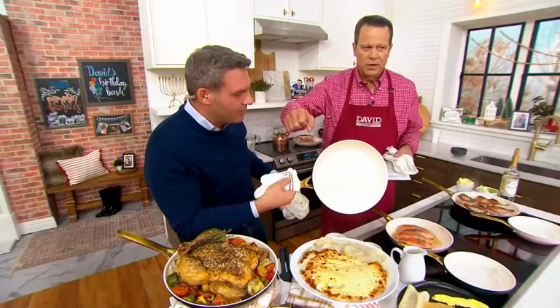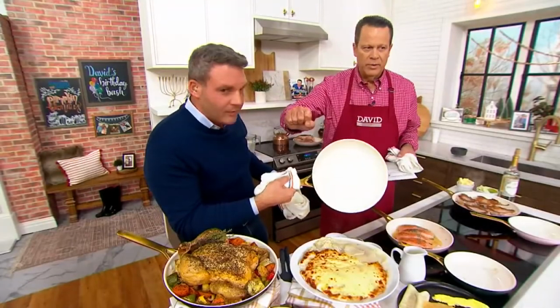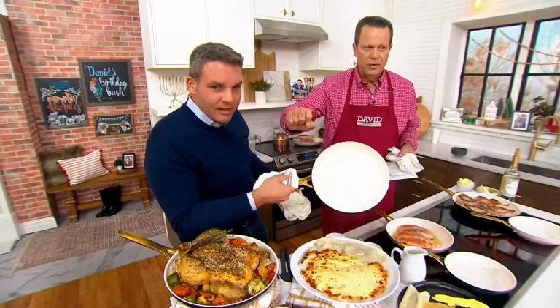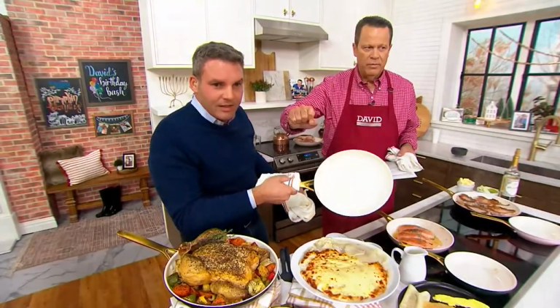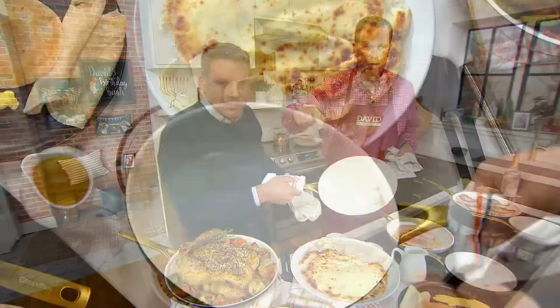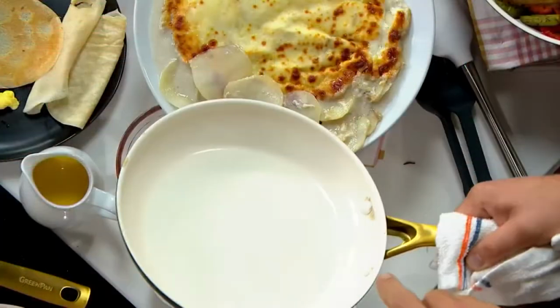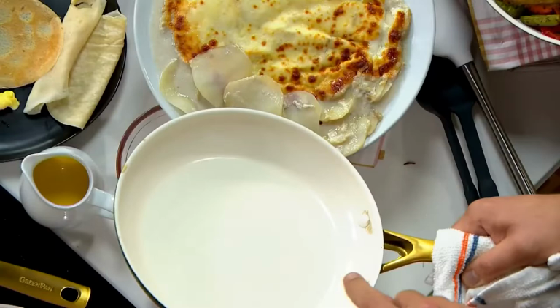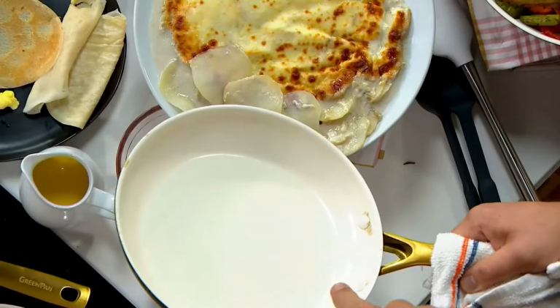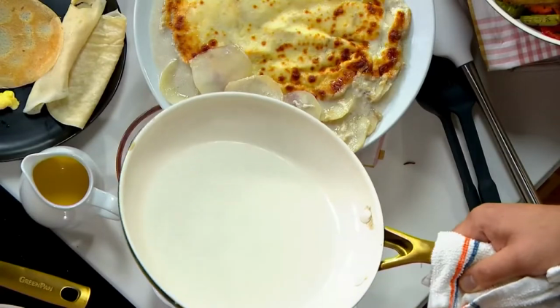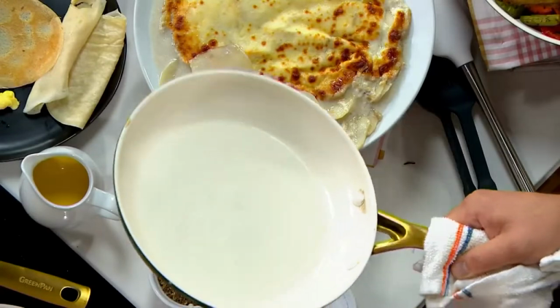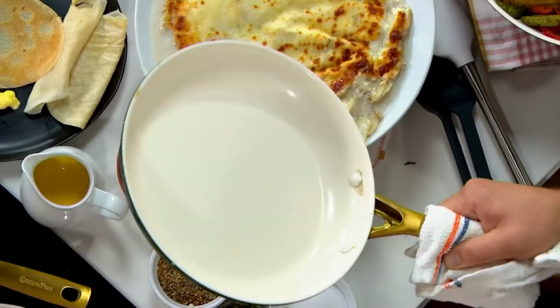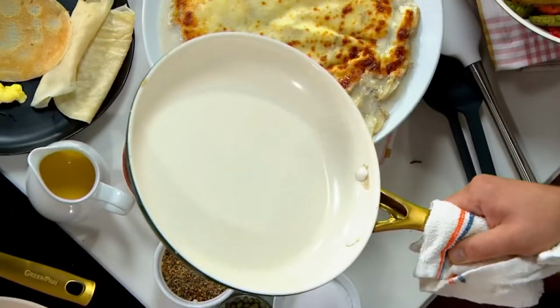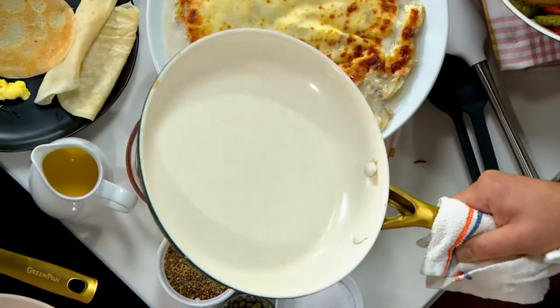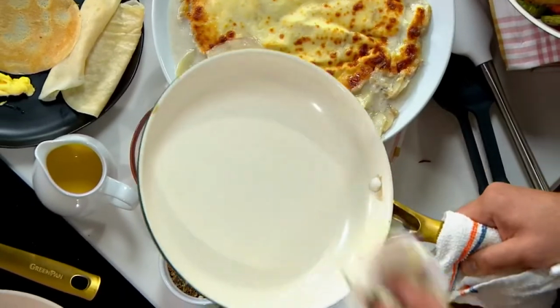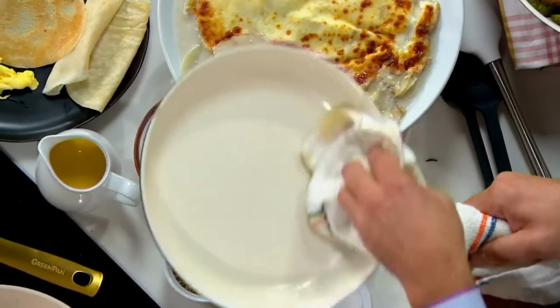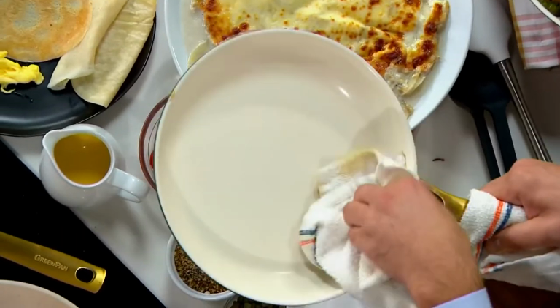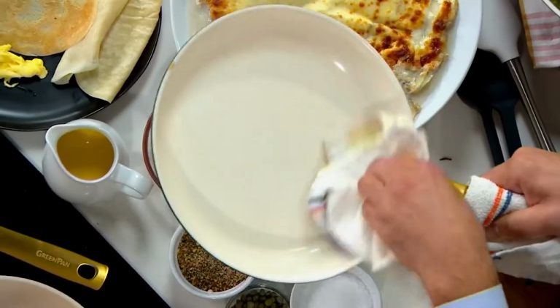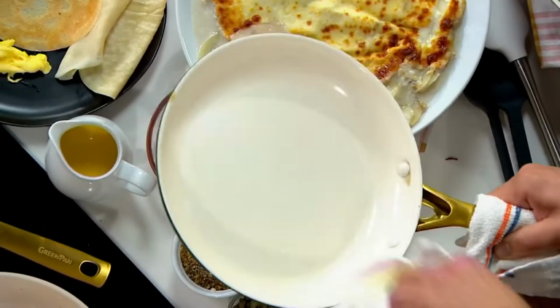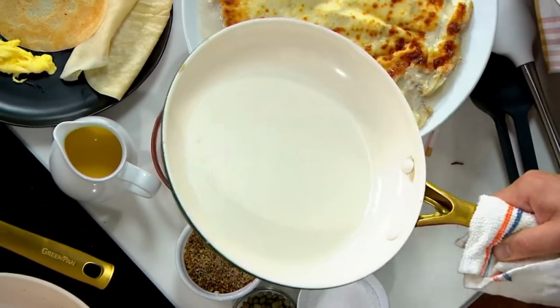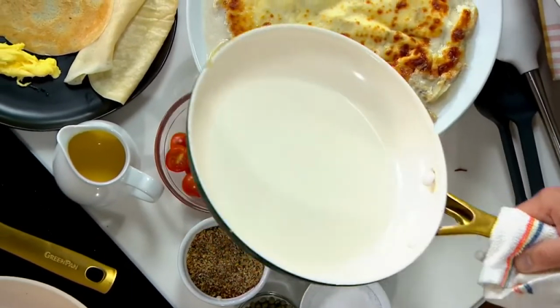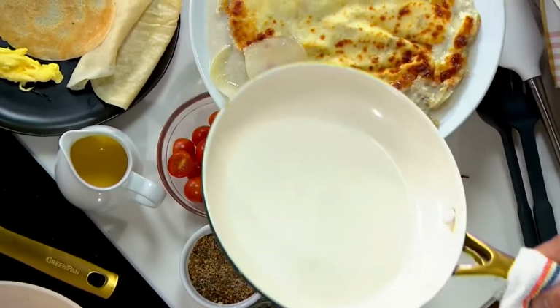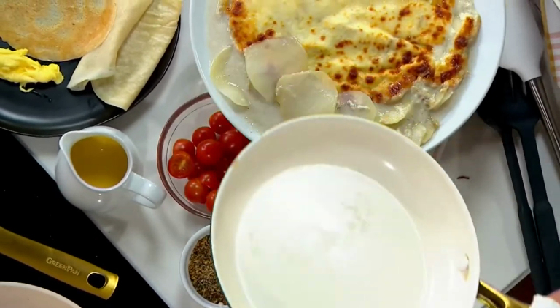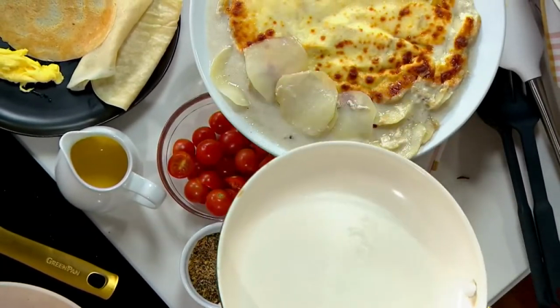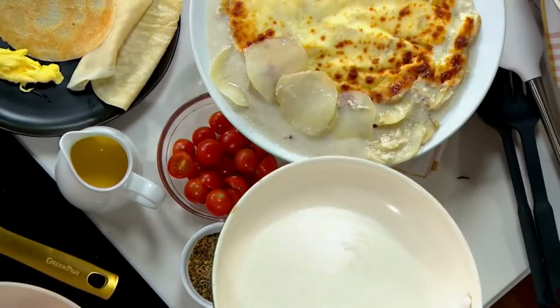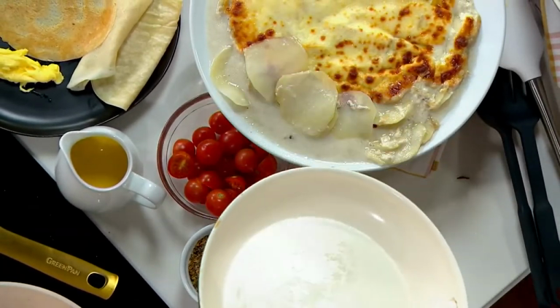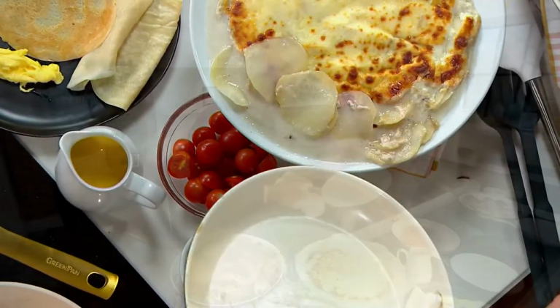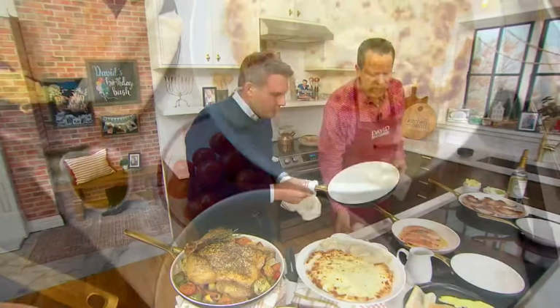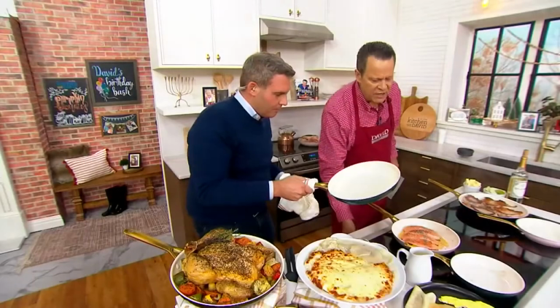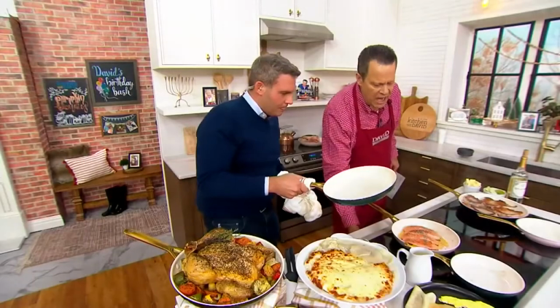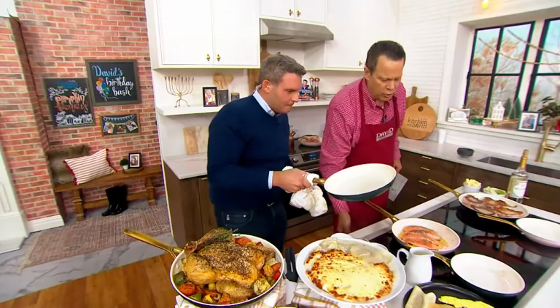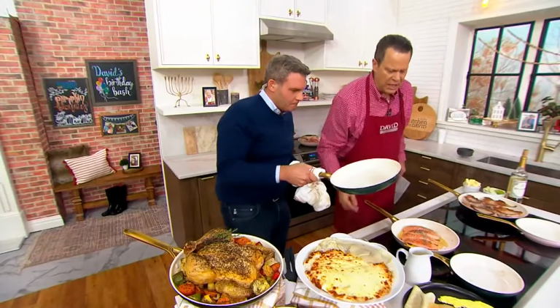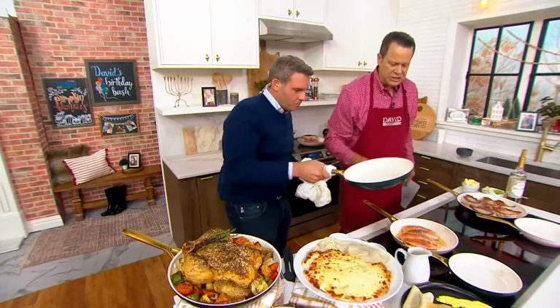Look at how clean that pan is — that is beautiful. This is phenomenal non-stick.